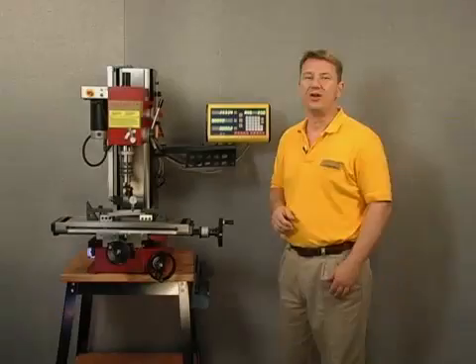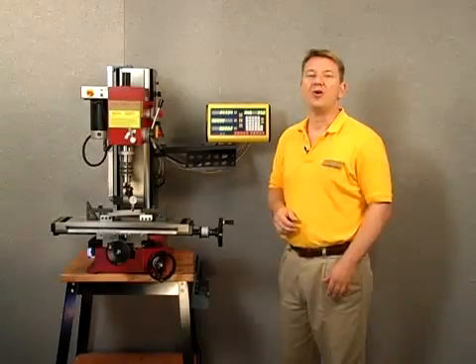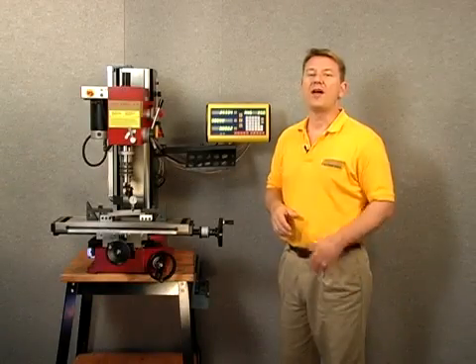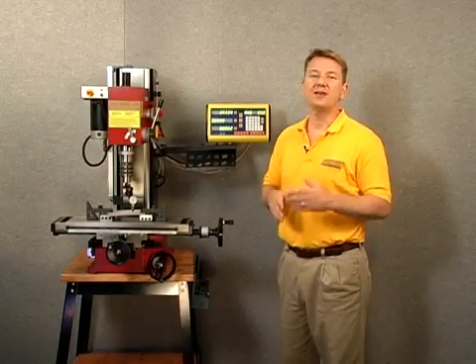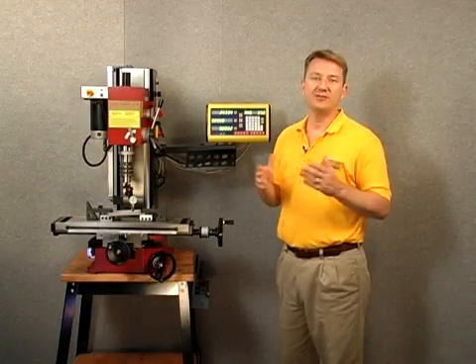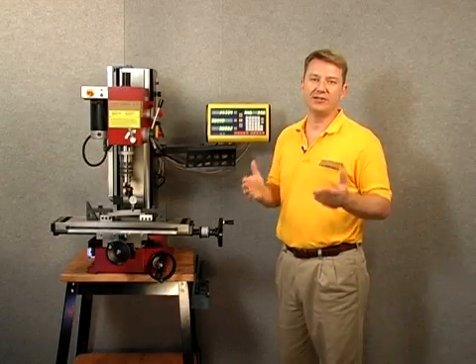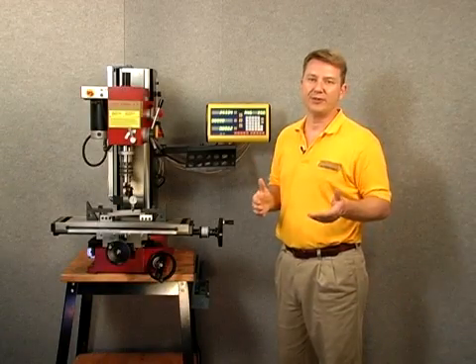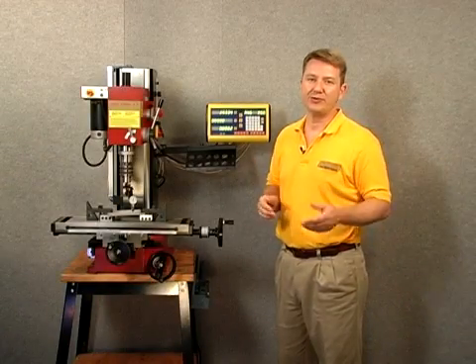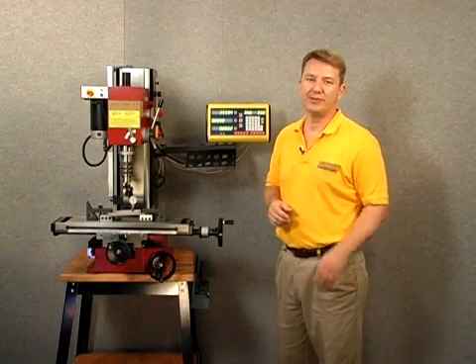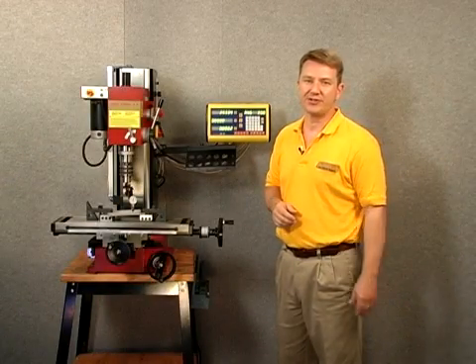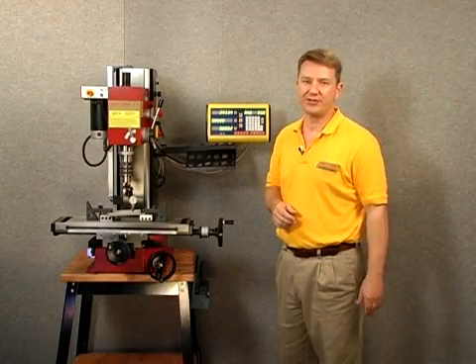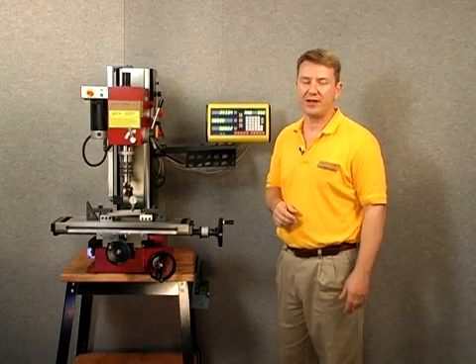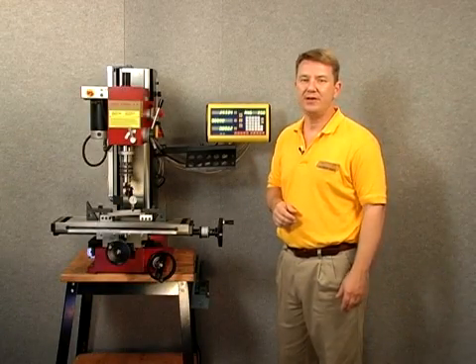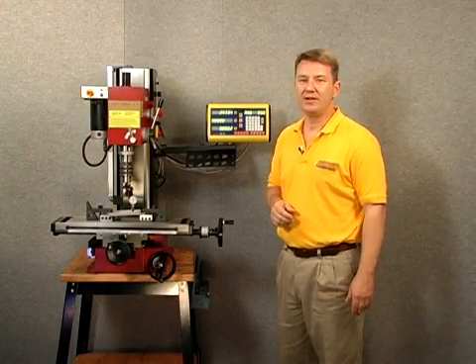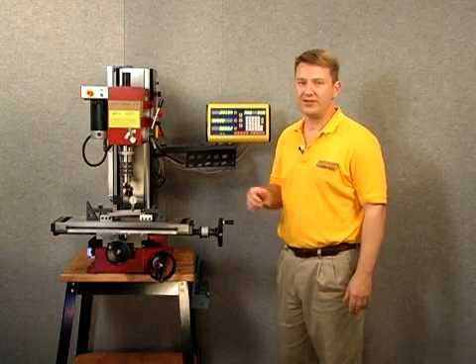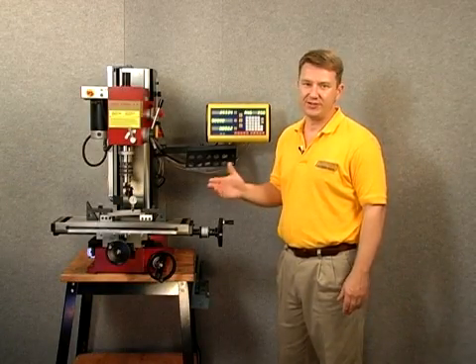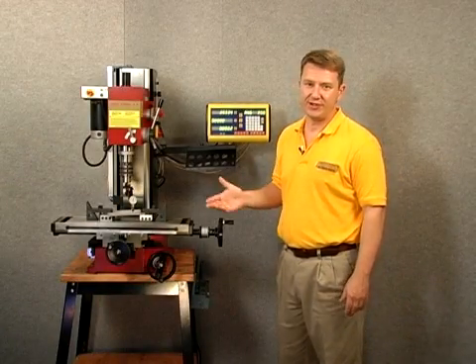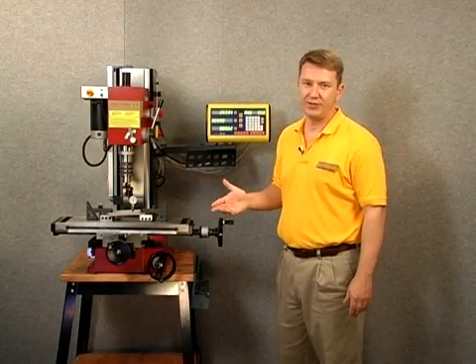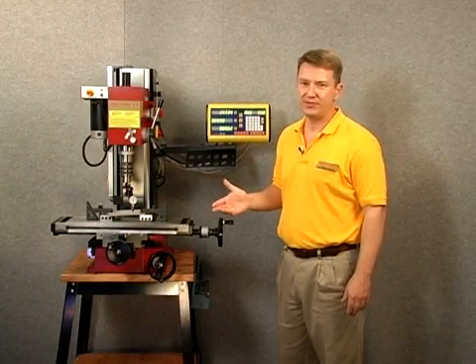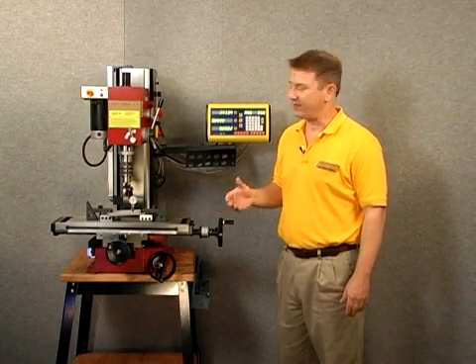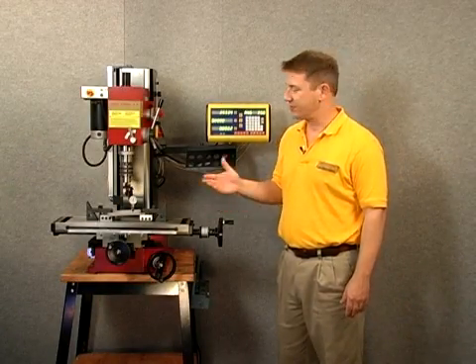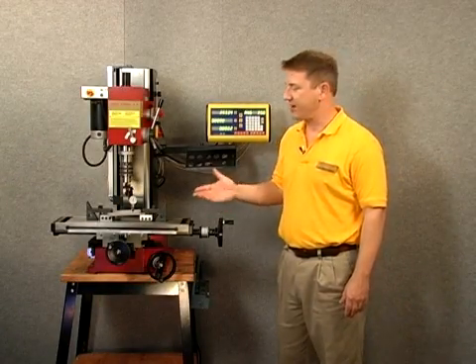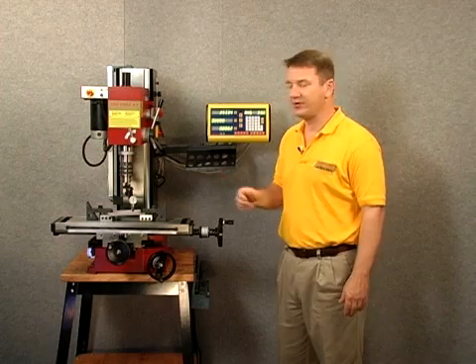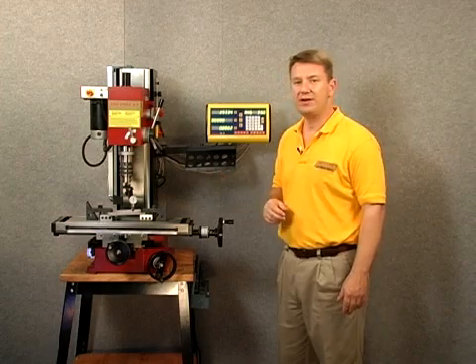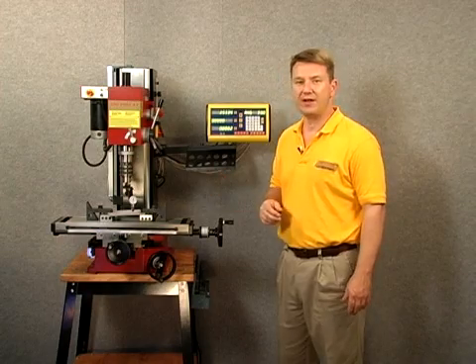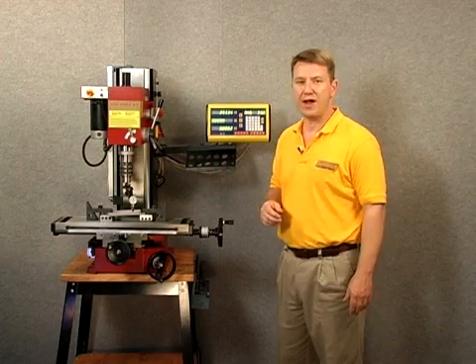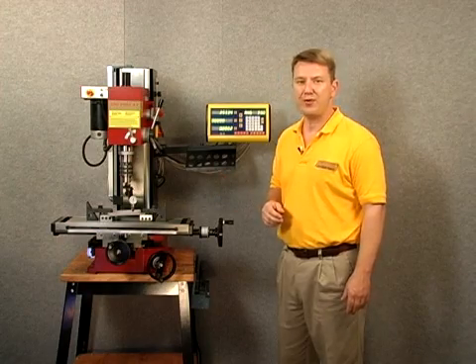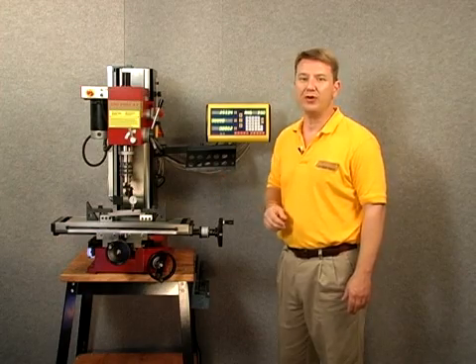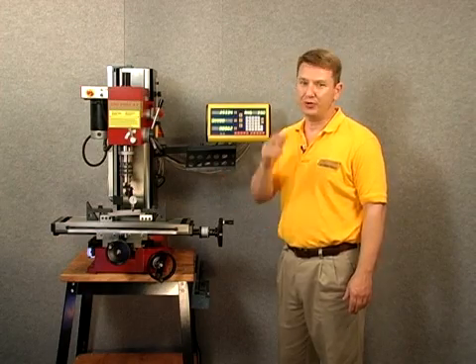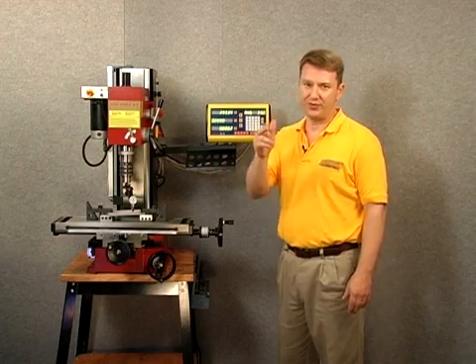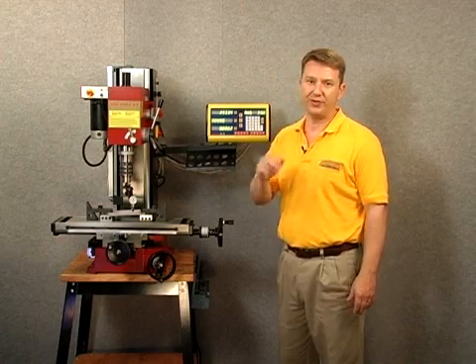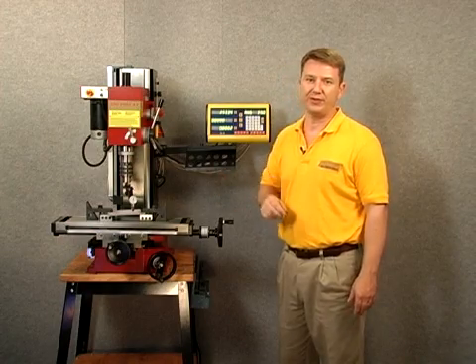Well, that concludes the incline tool position segment. It's easy to use — I've shown you how to do it, and now you can do it too.